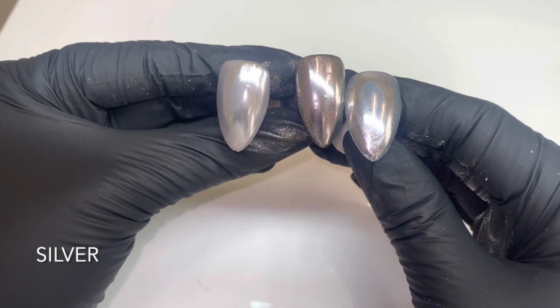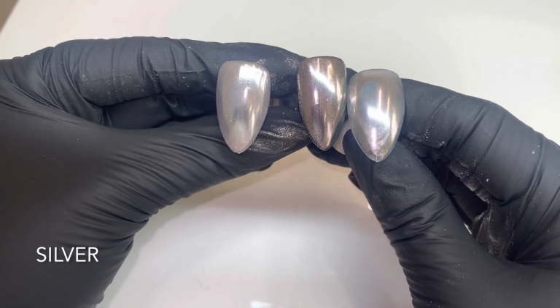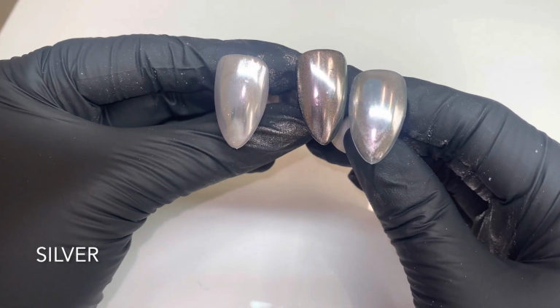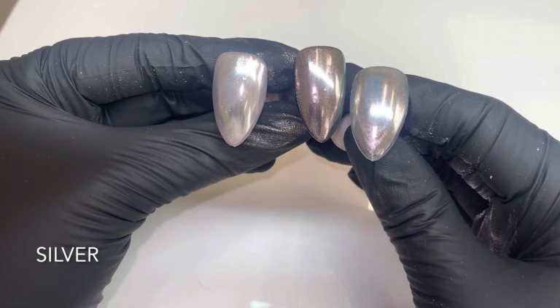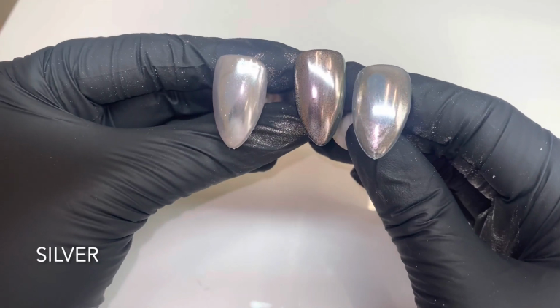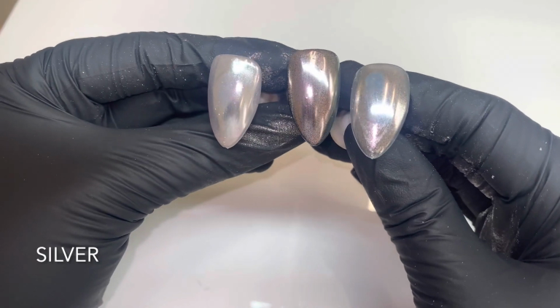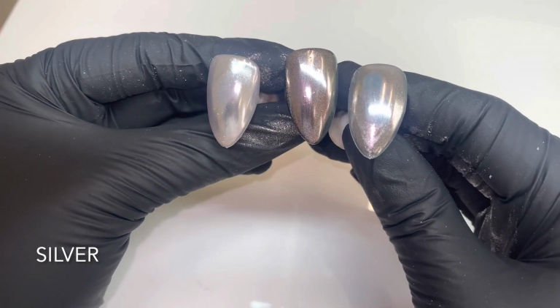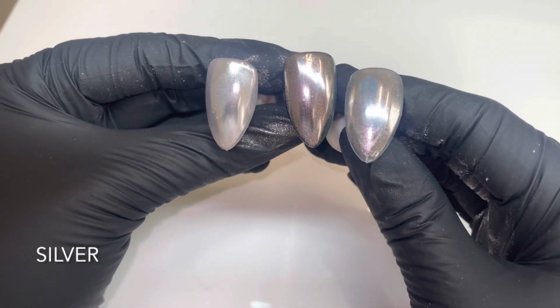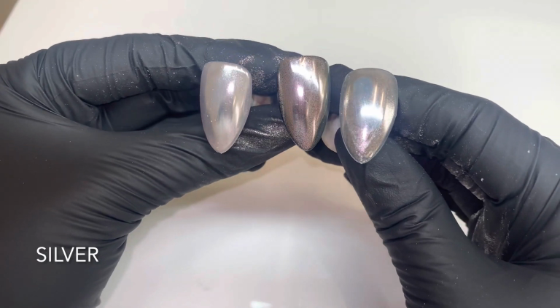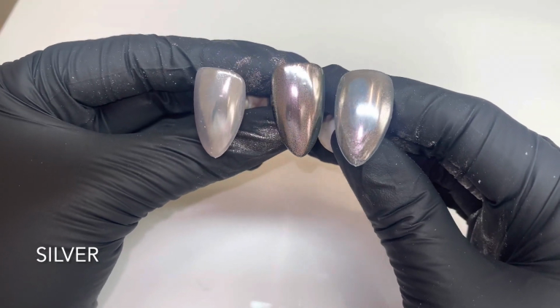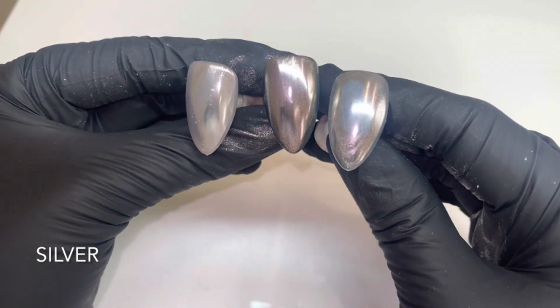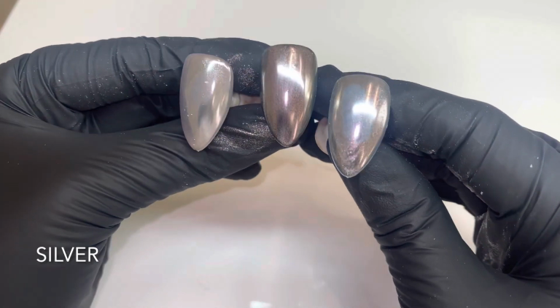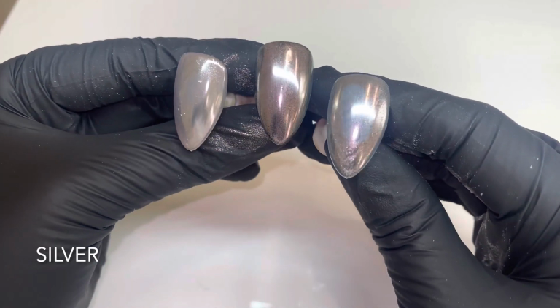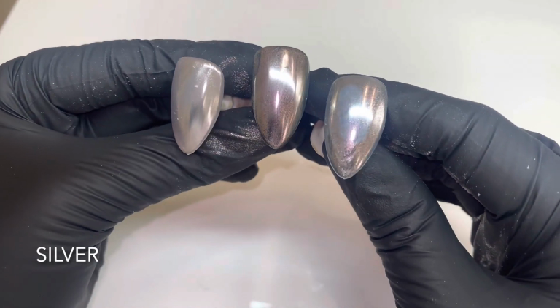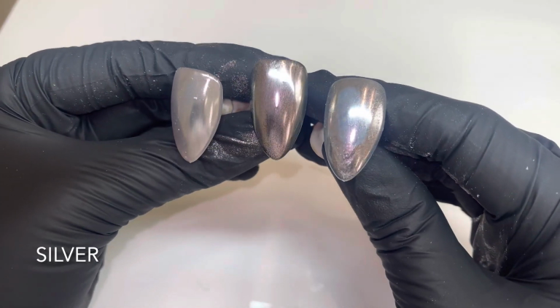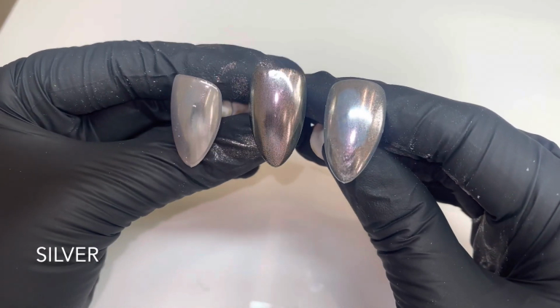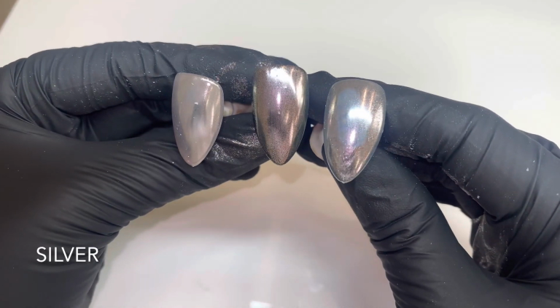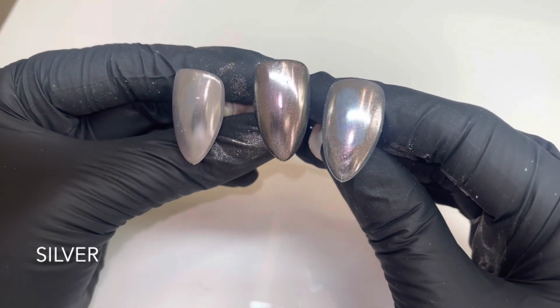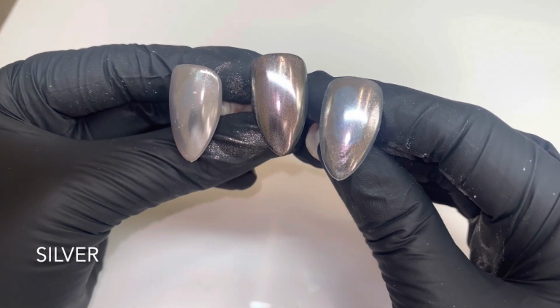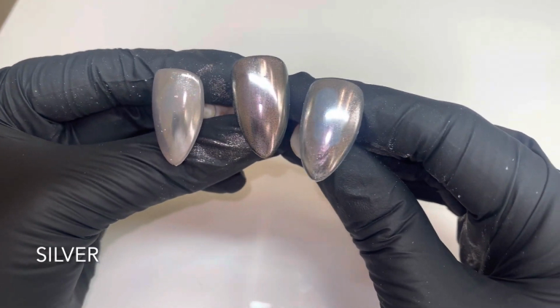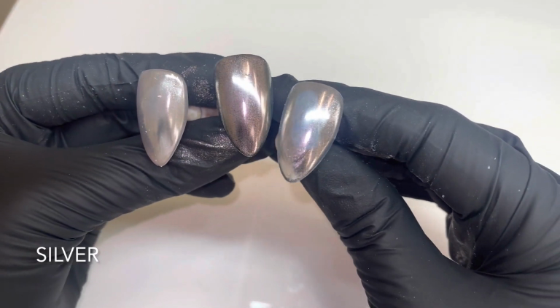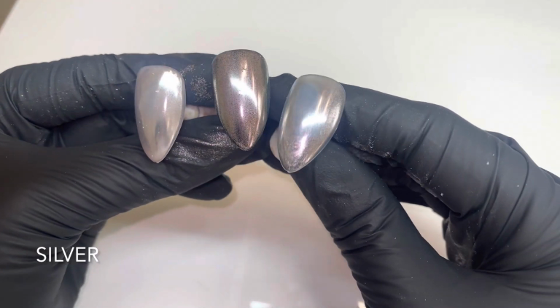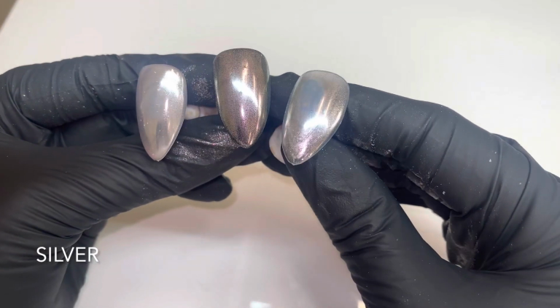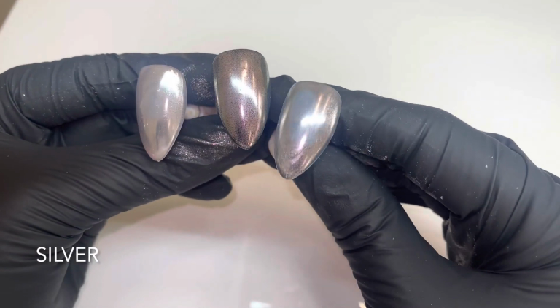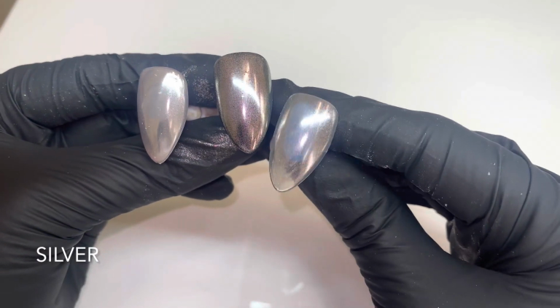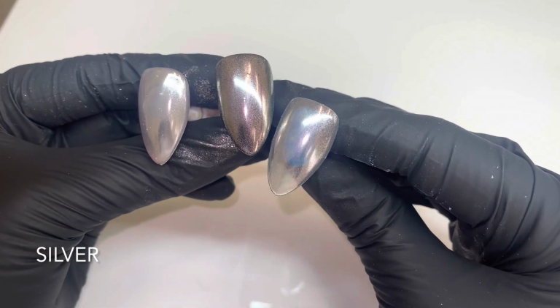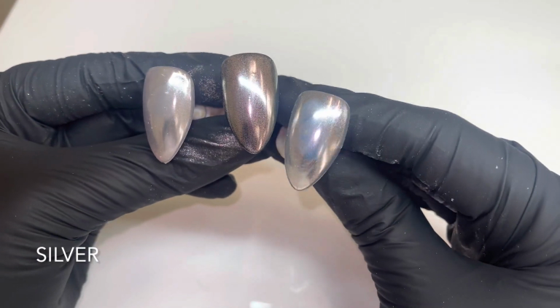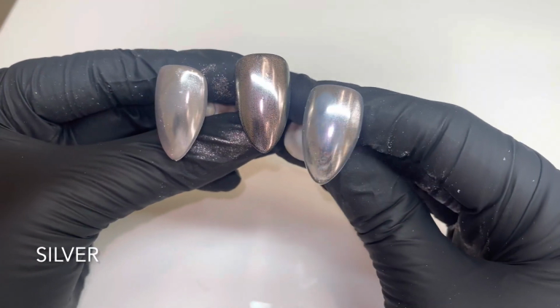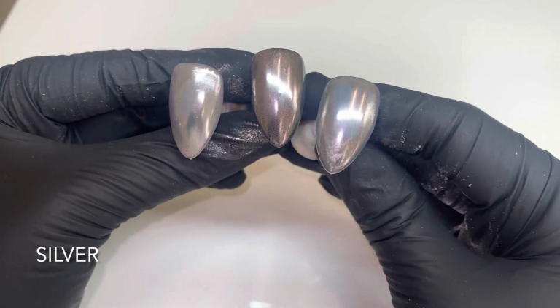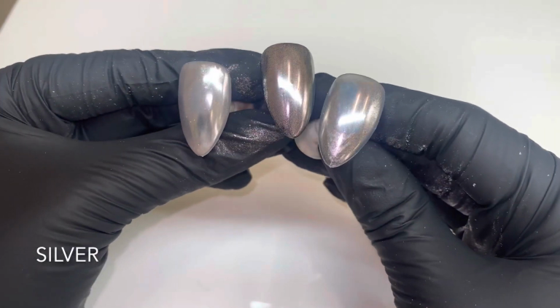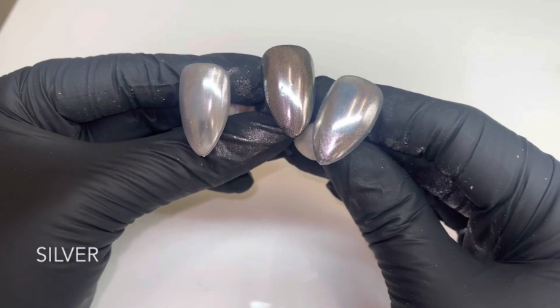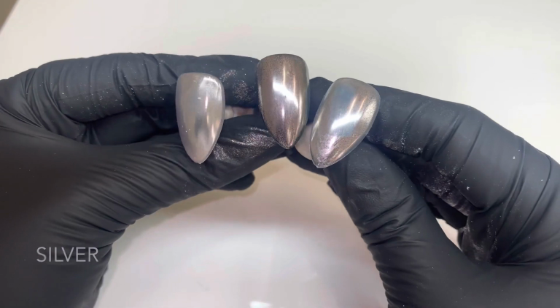Here we have all three lined up with each other — clear being on the right, black in the middle, and nude on the left. That will be the same for all of the swatches.